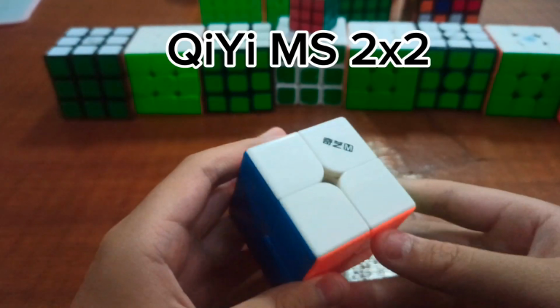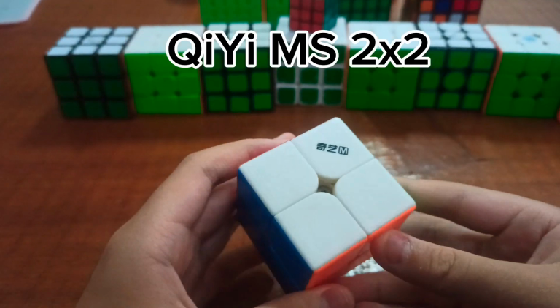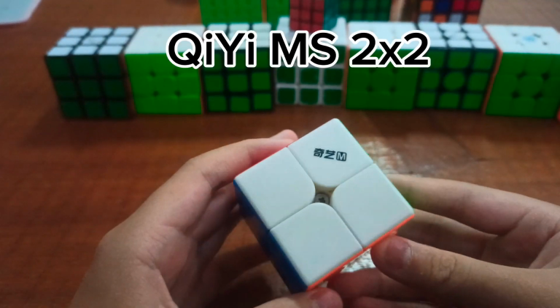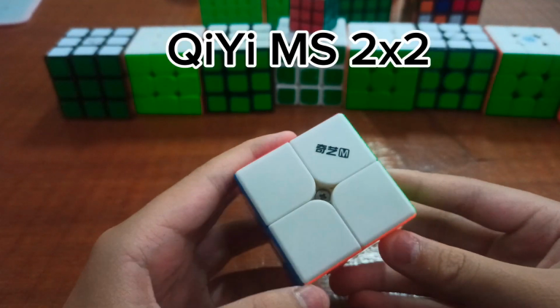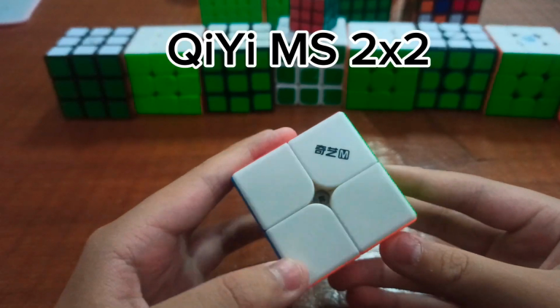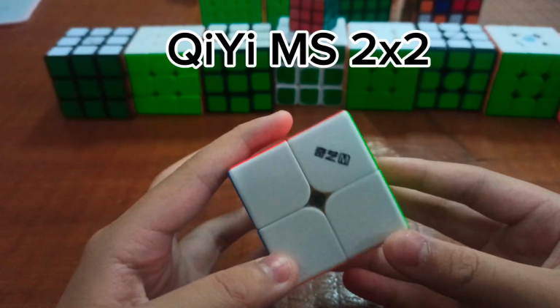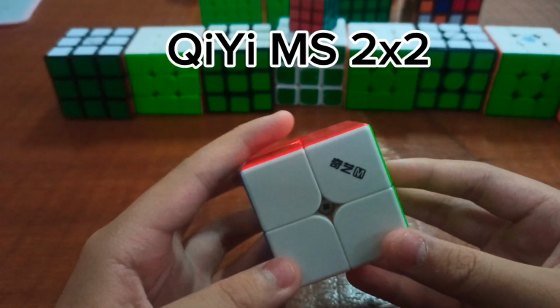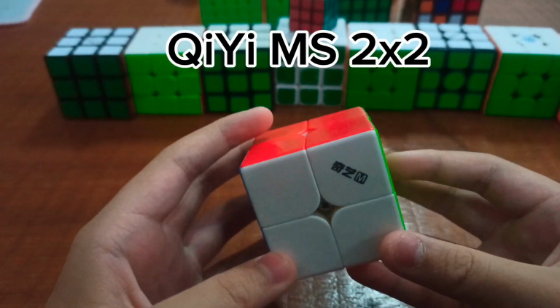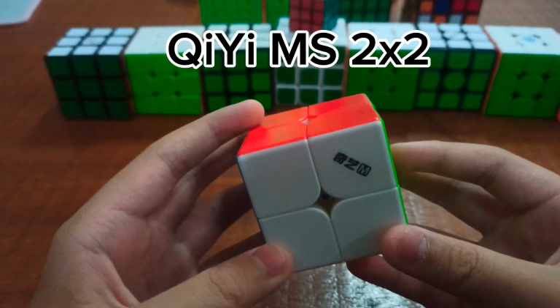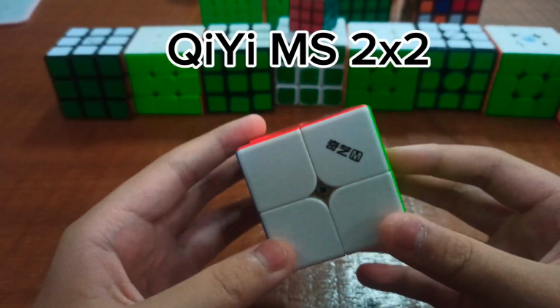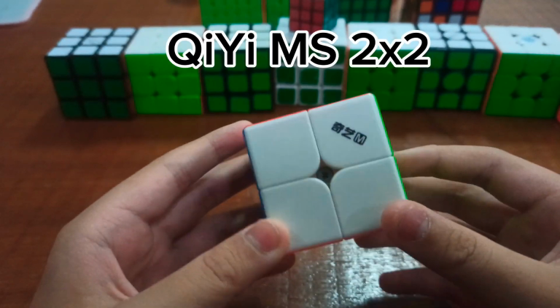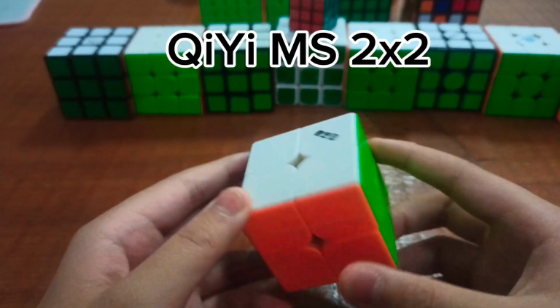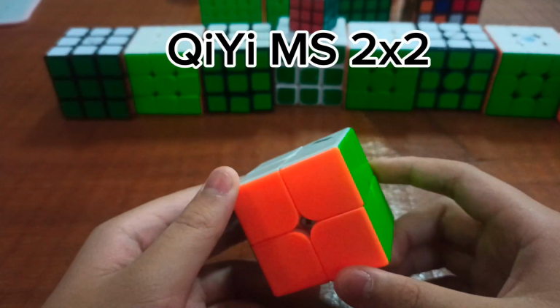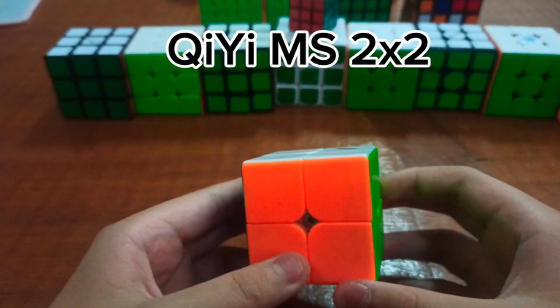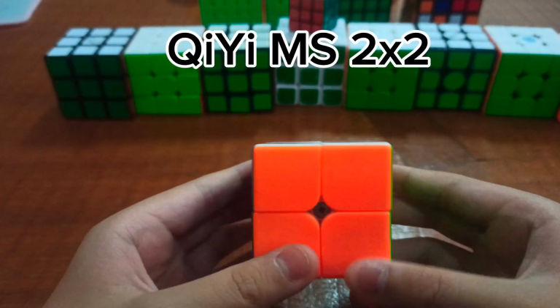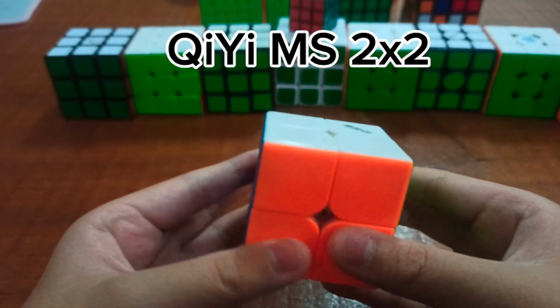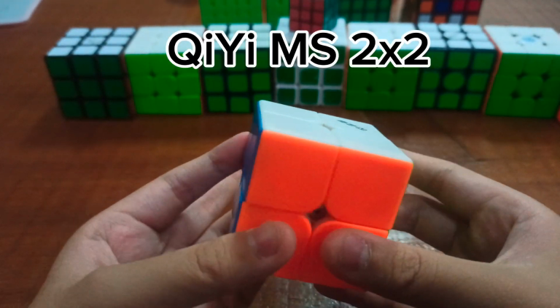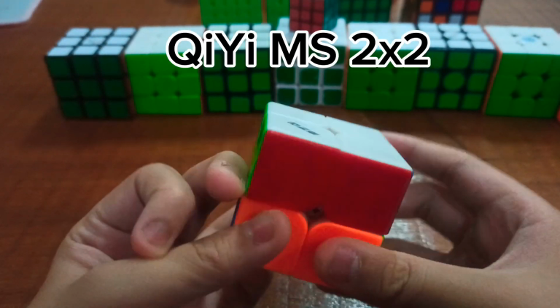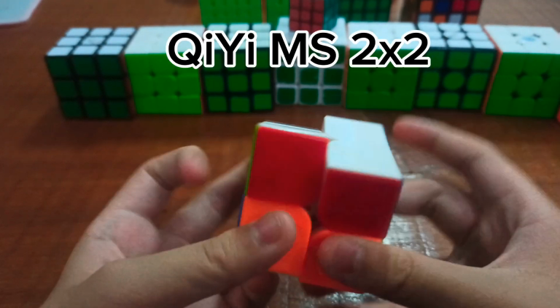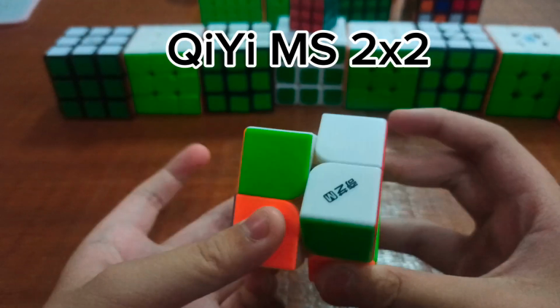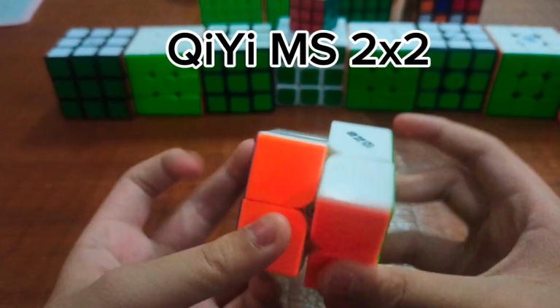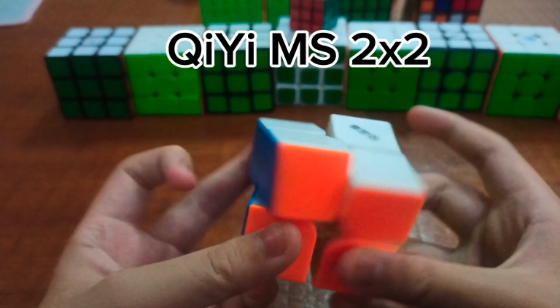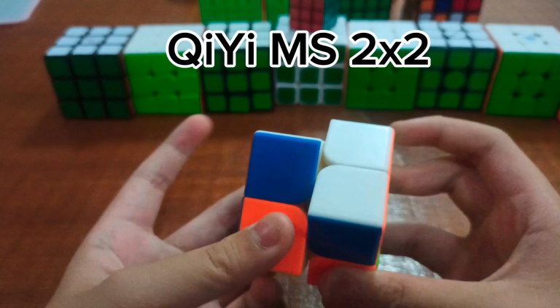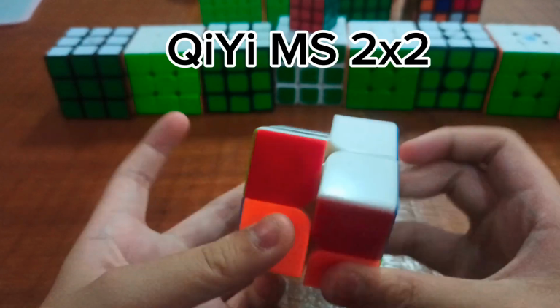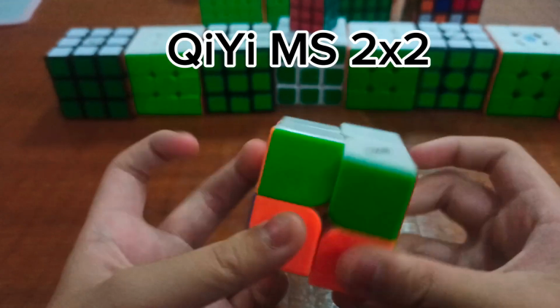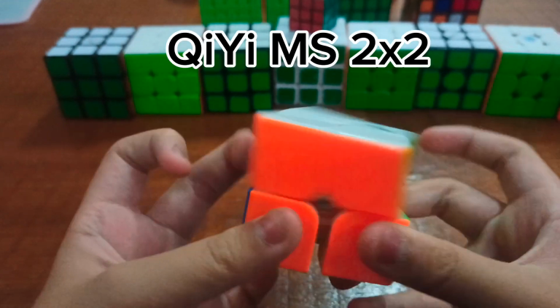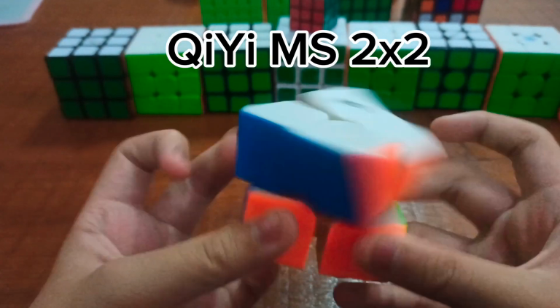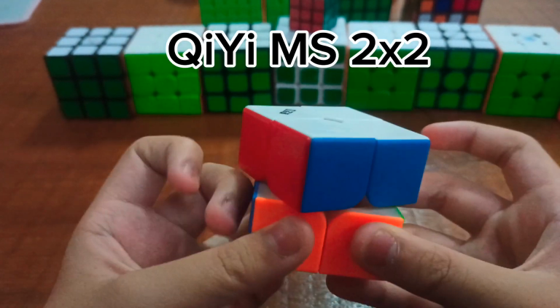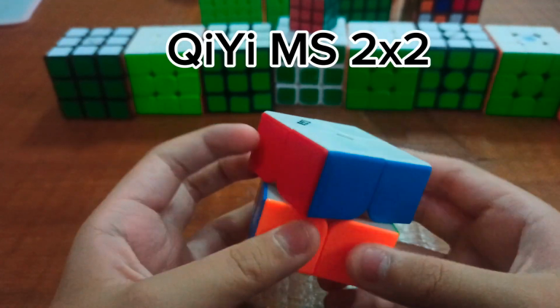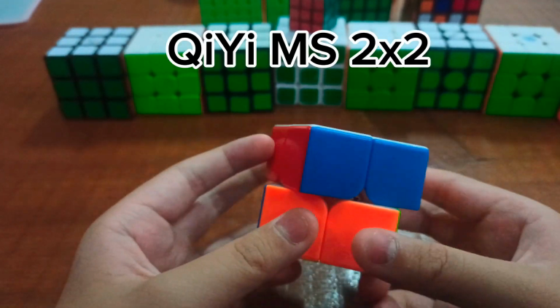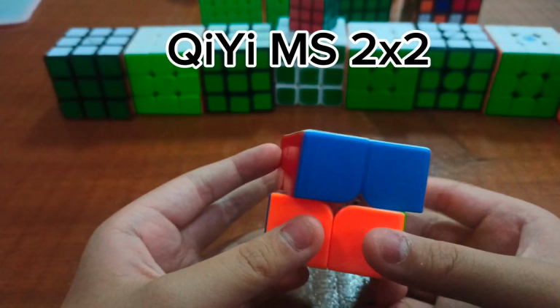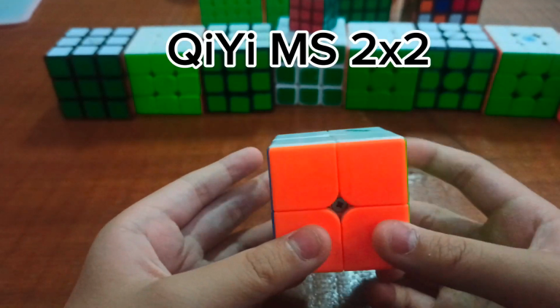This is the Qi EMS 2x2. It turns so much better. This is my main.